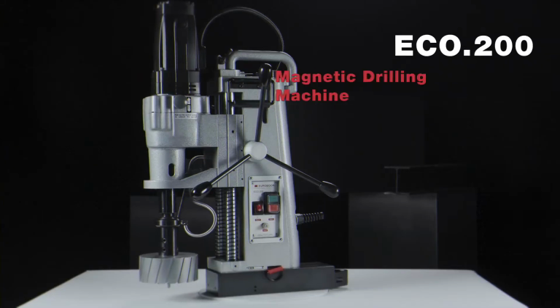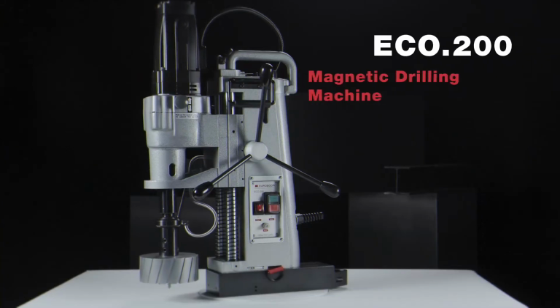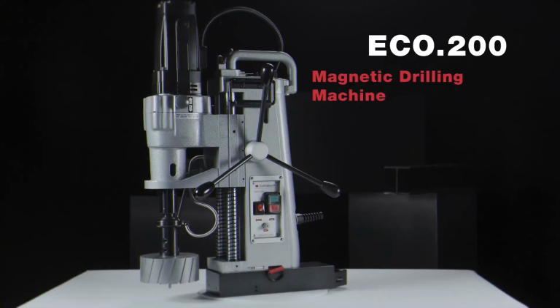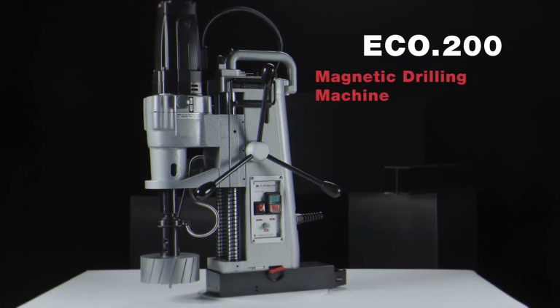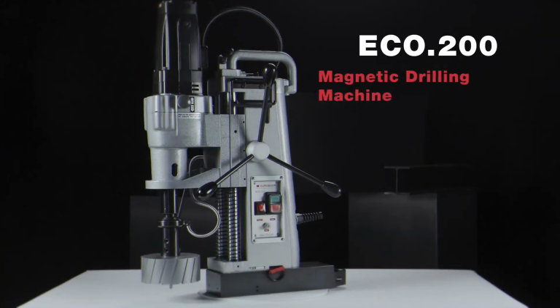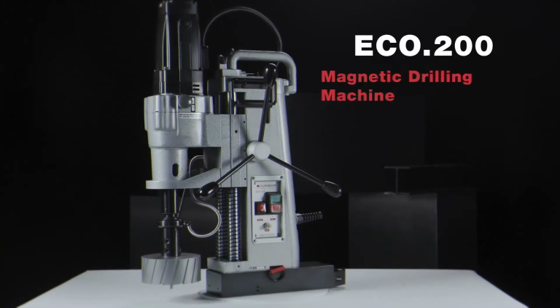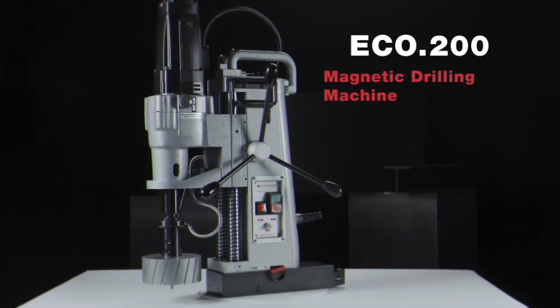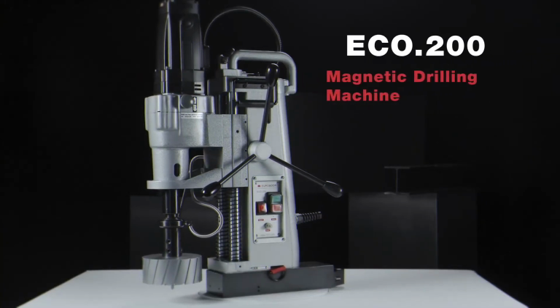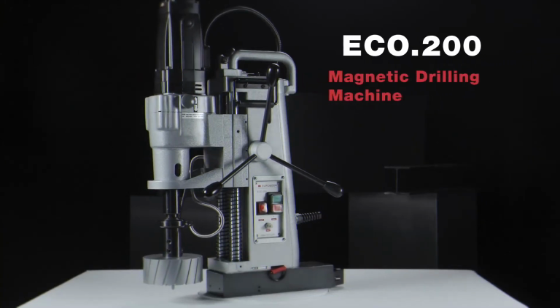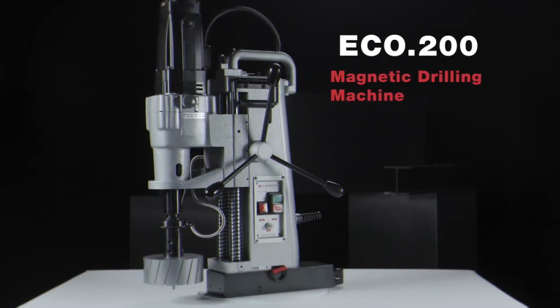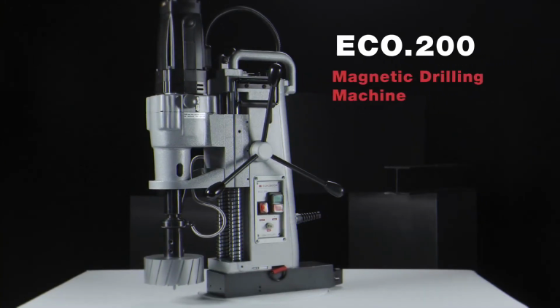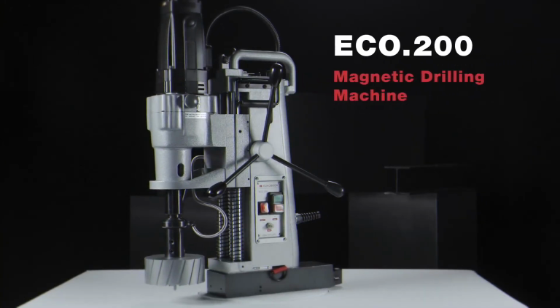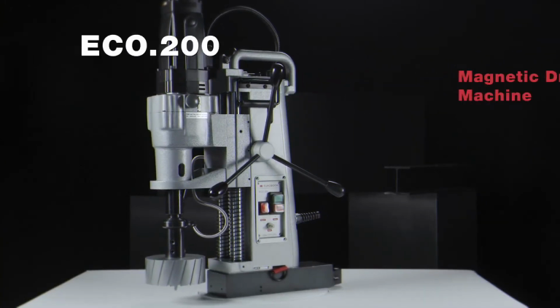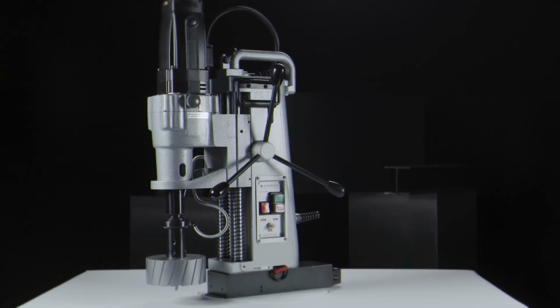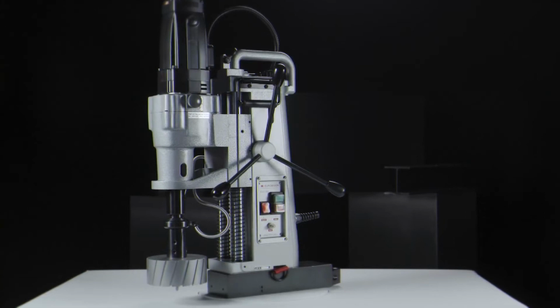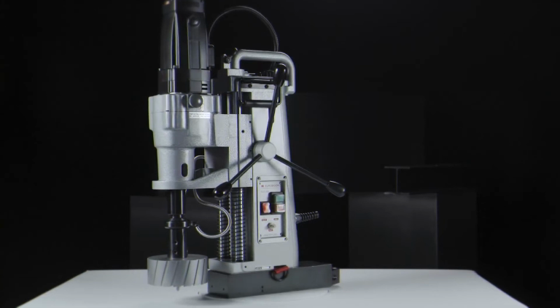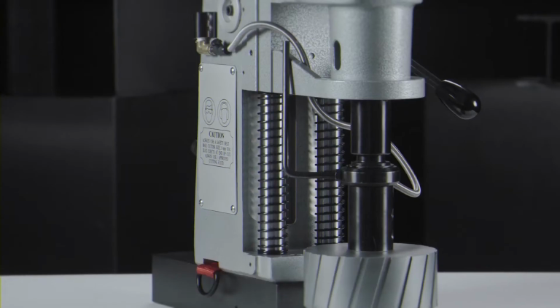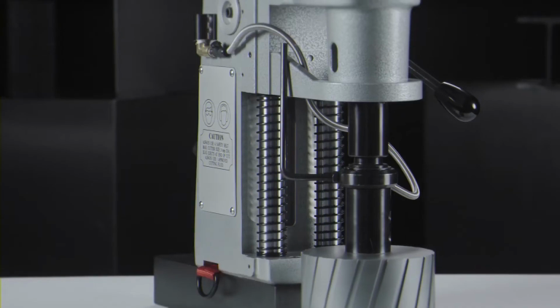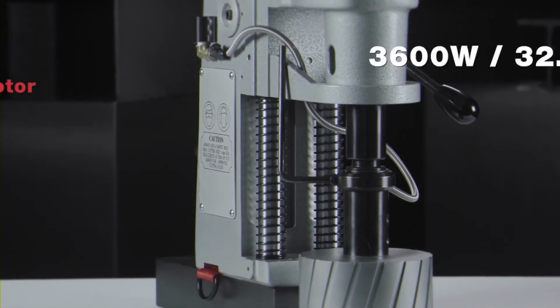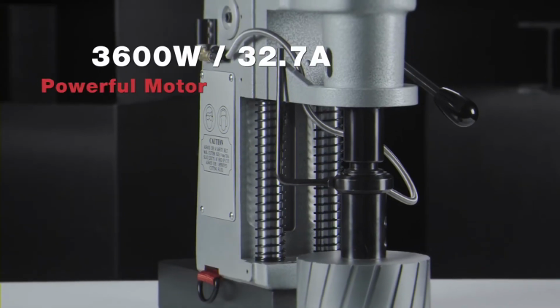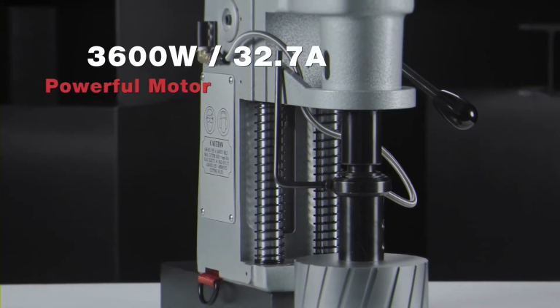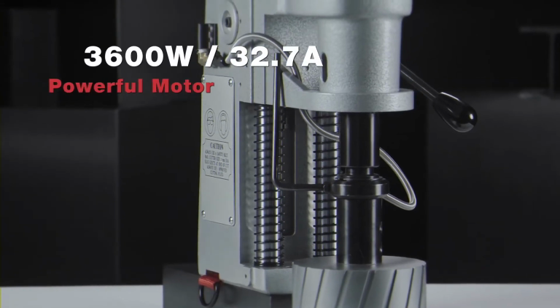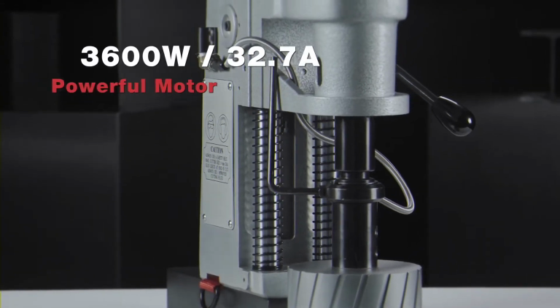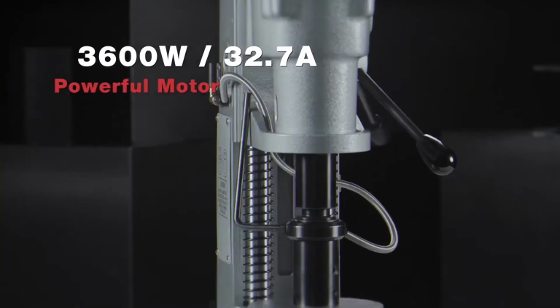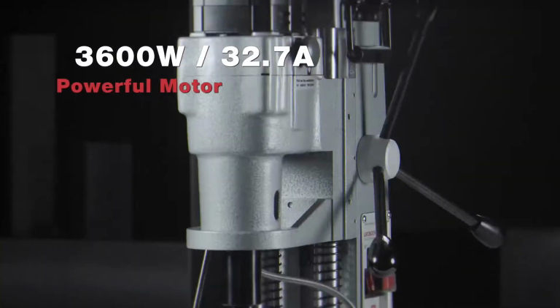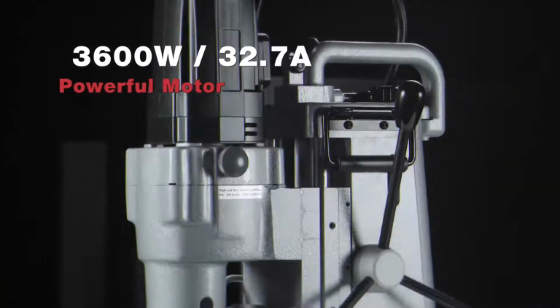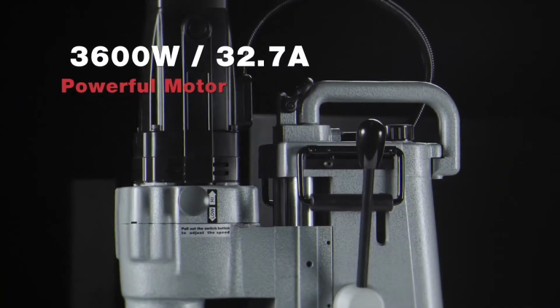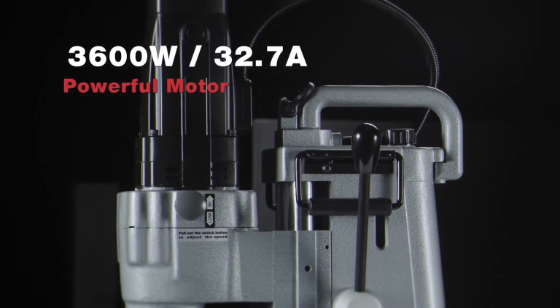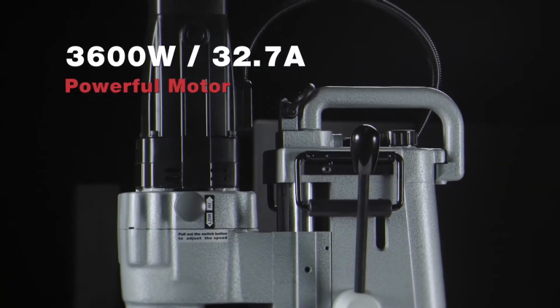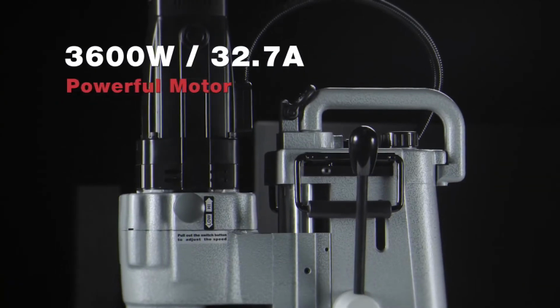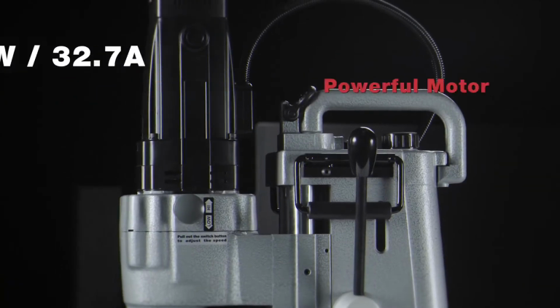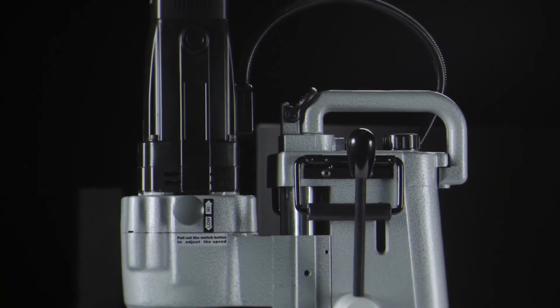Eurobore Eco 200. Powerful motor of 3600 watts.